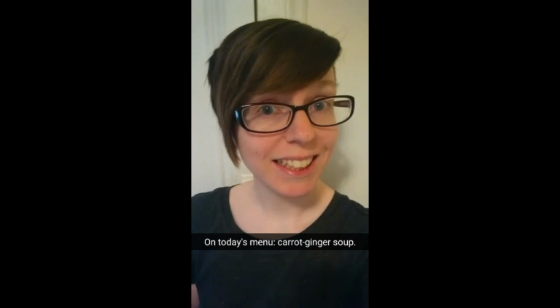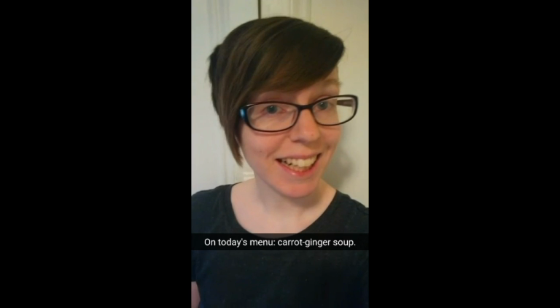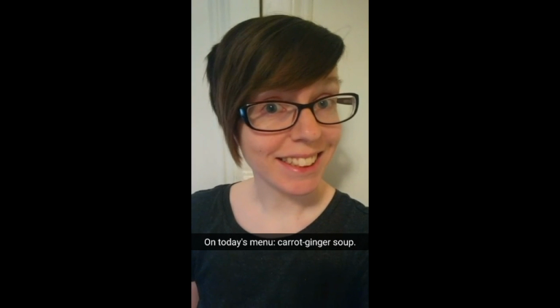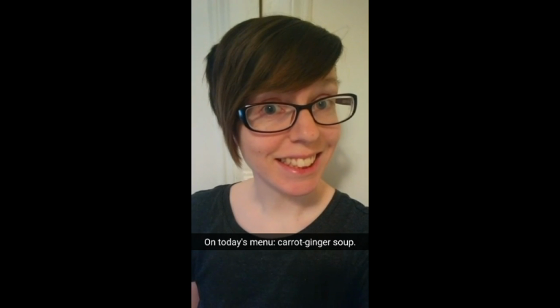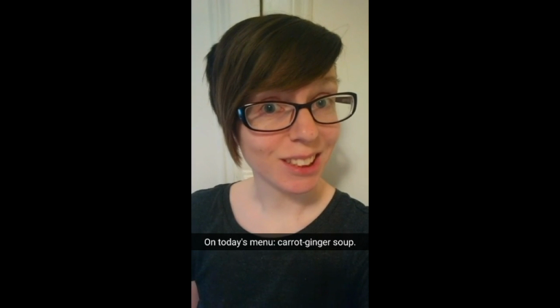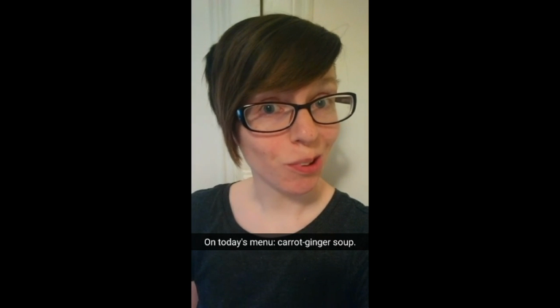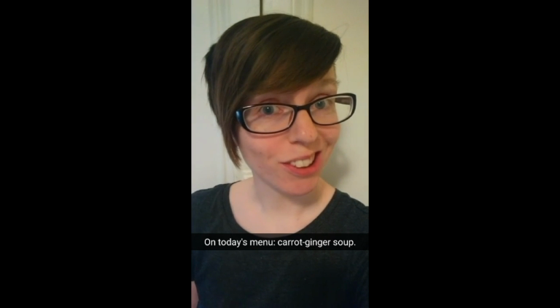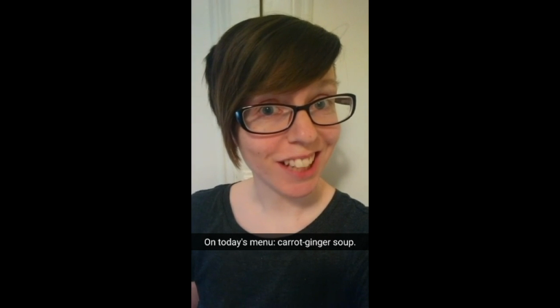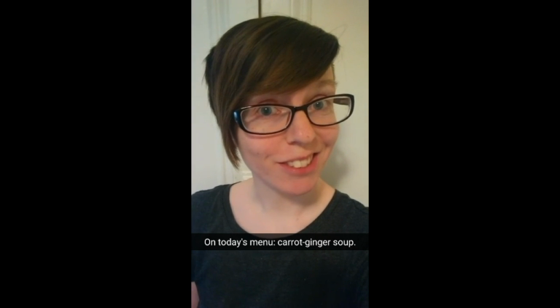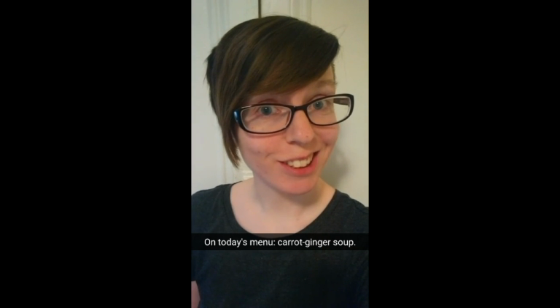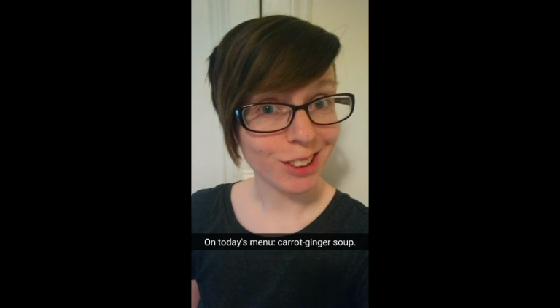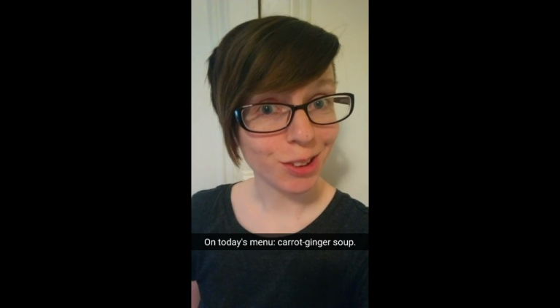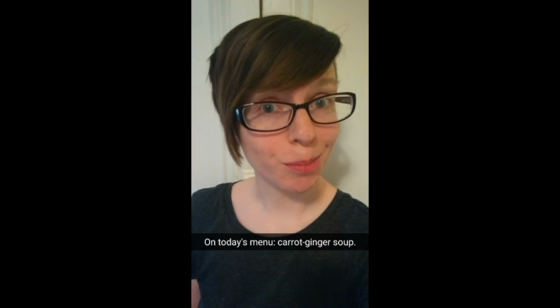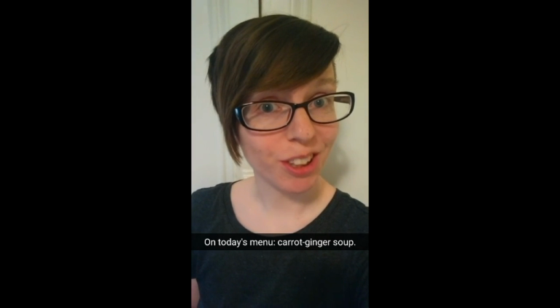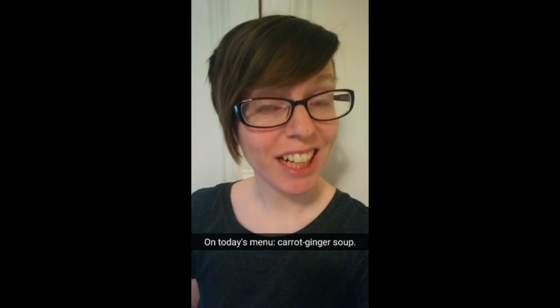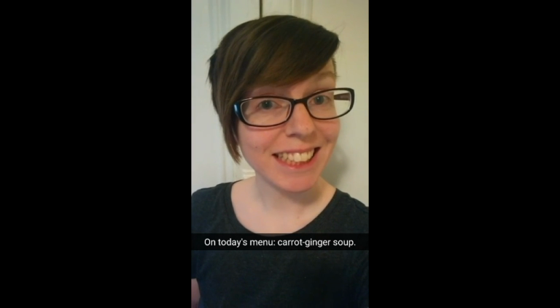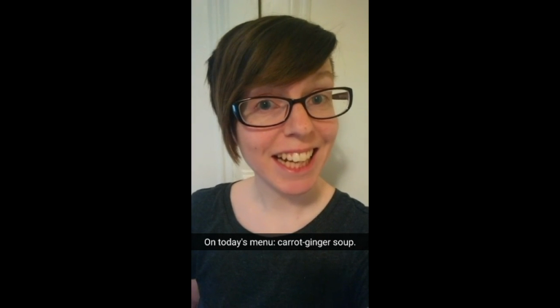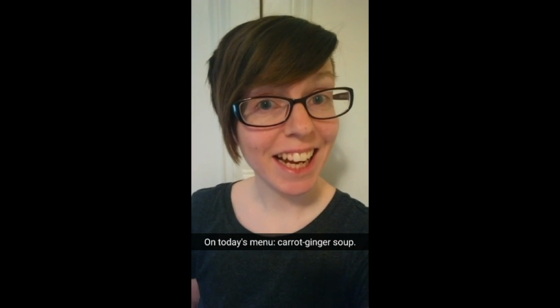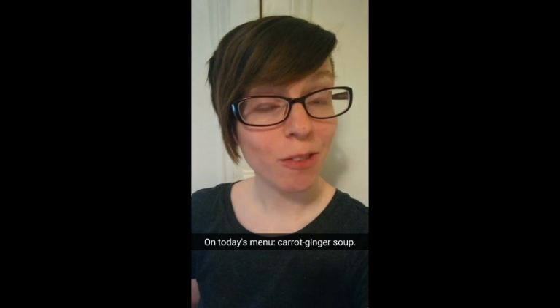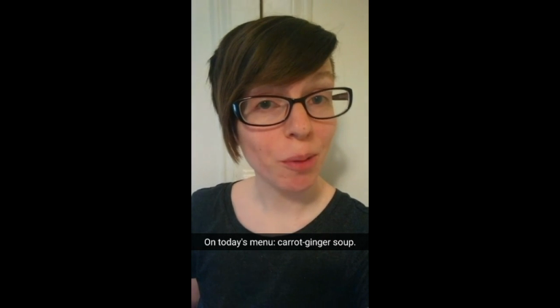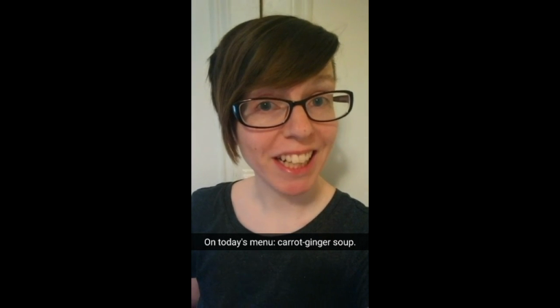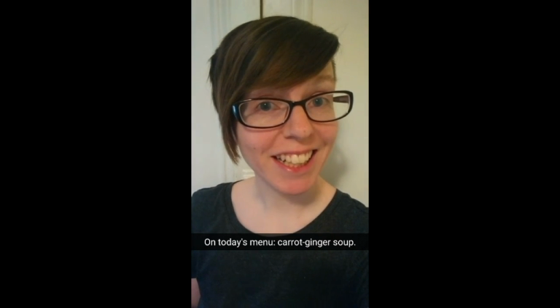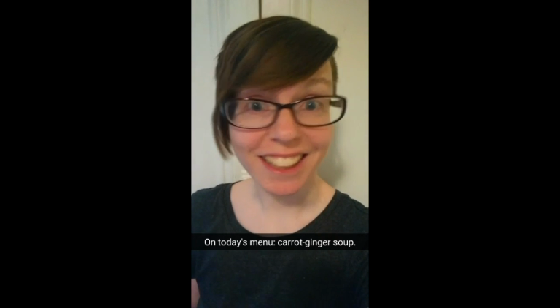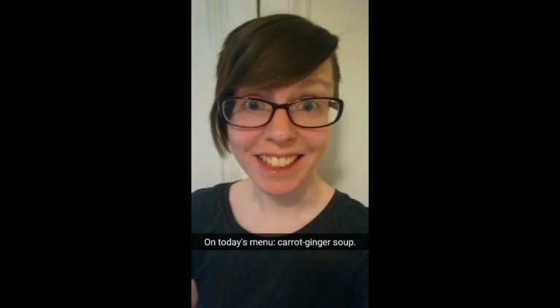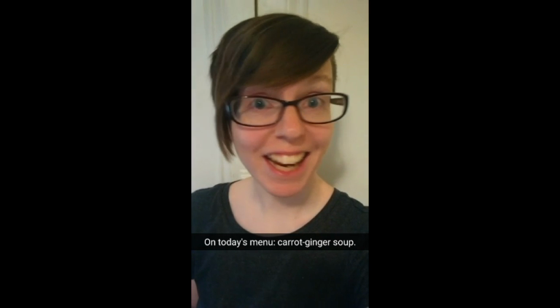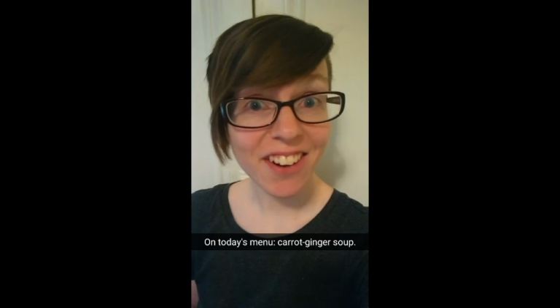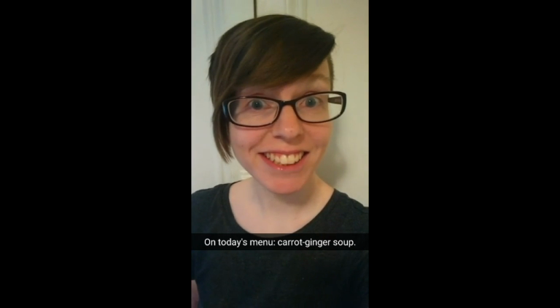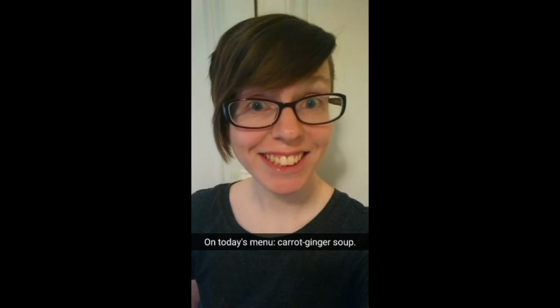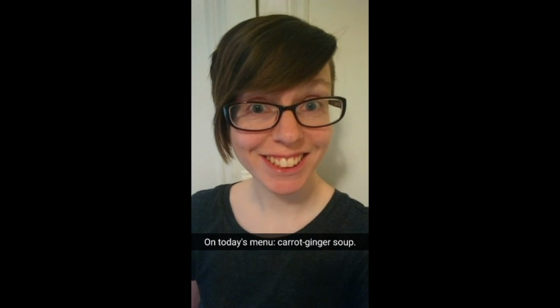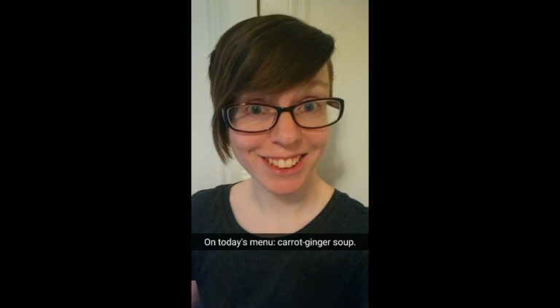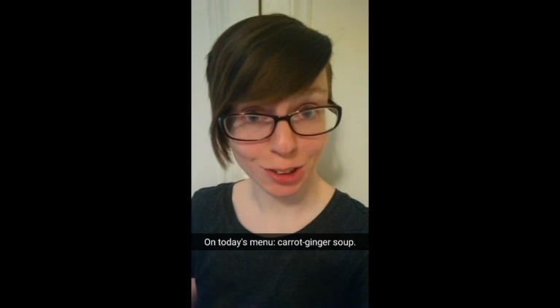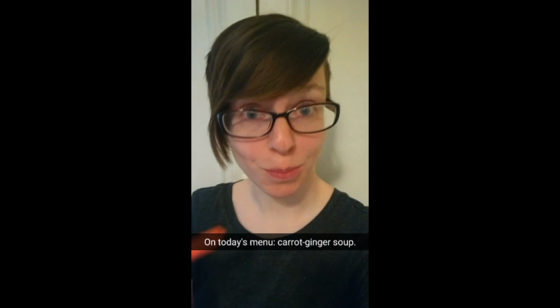It's Lisa Wardle, Life and Culture reporter, and today we're making a carrot ginger soup.